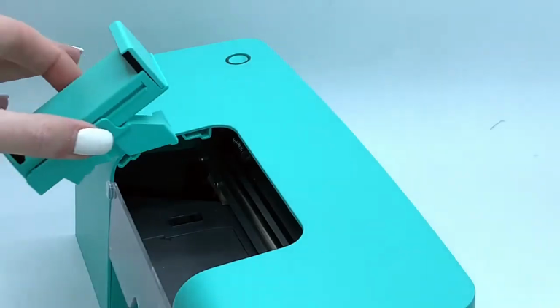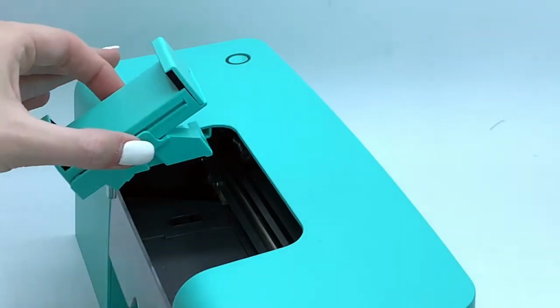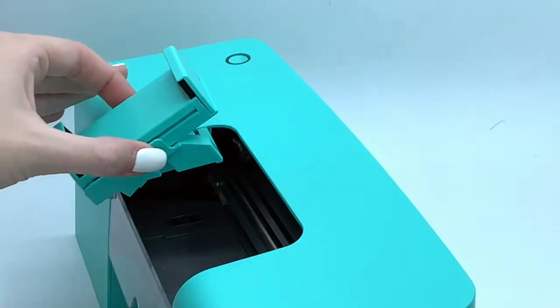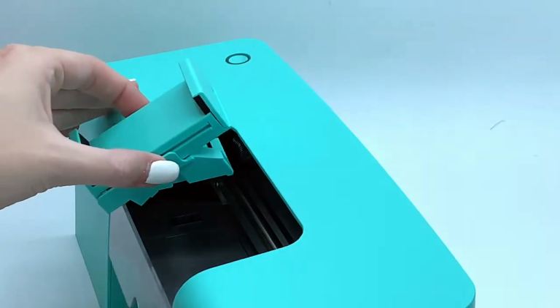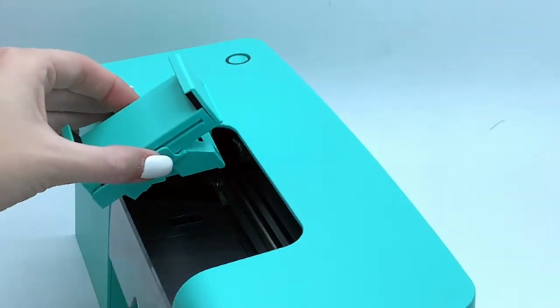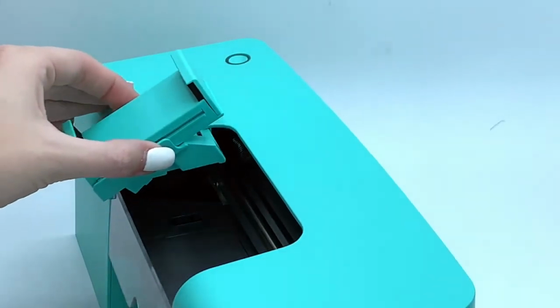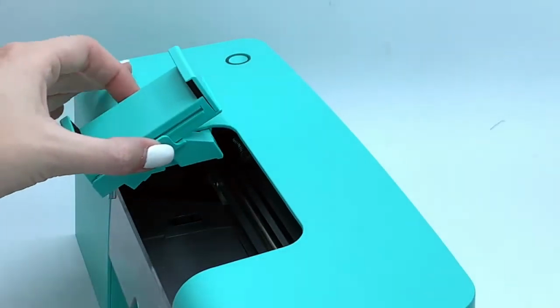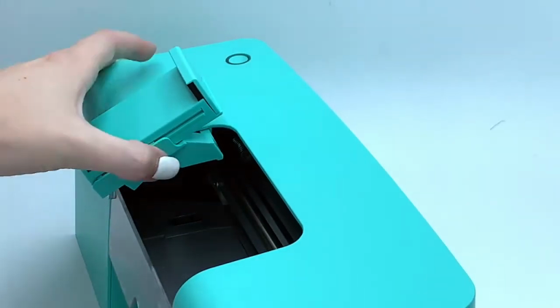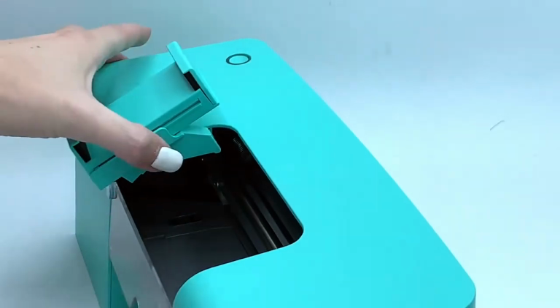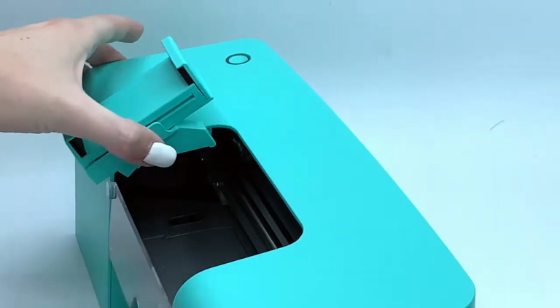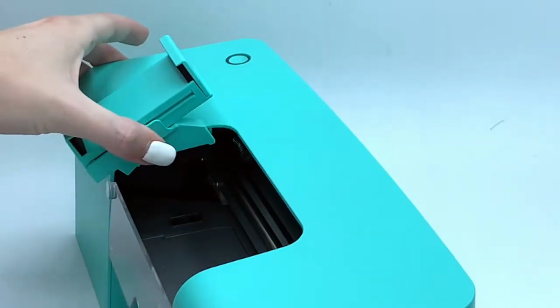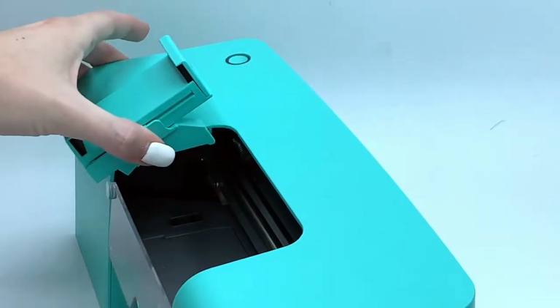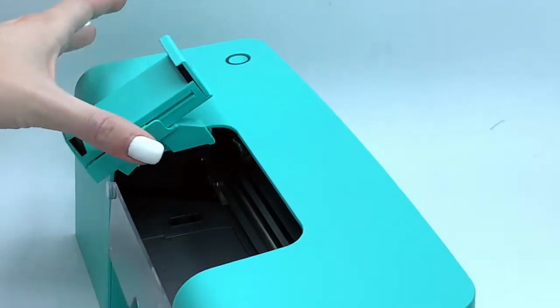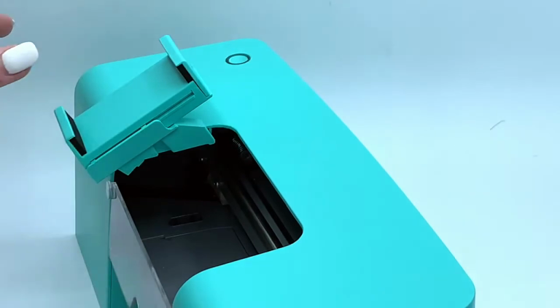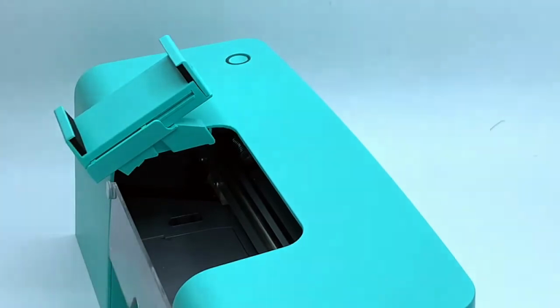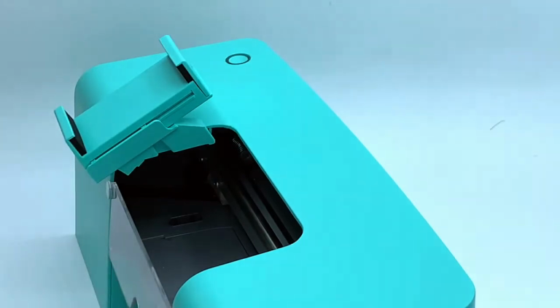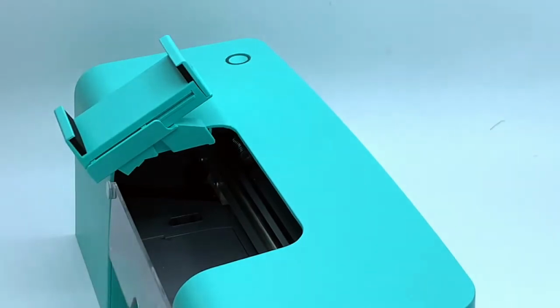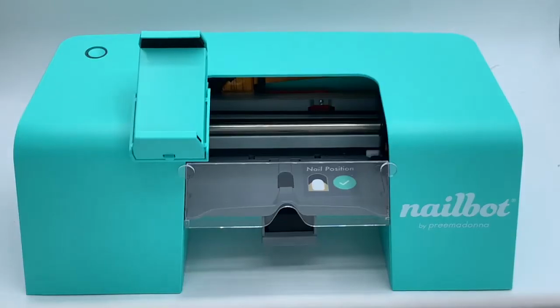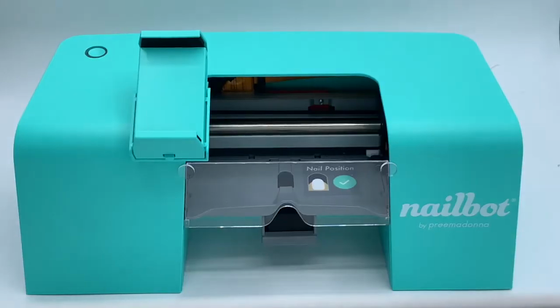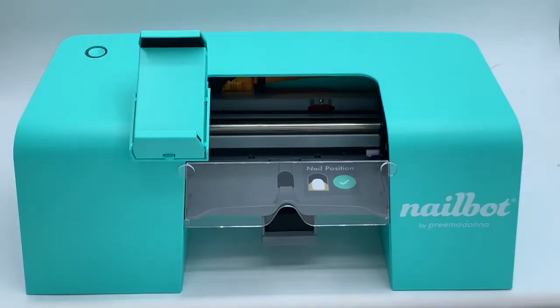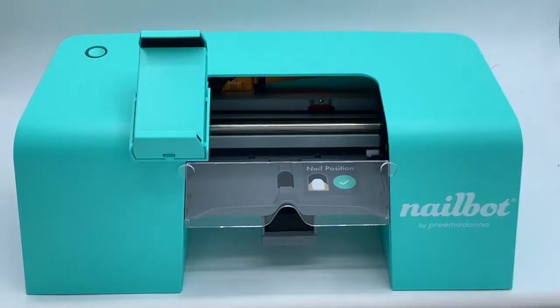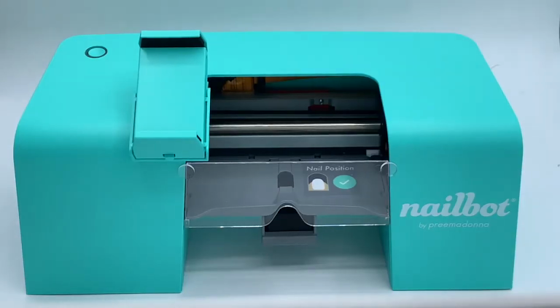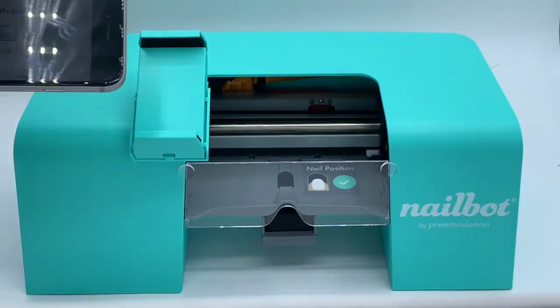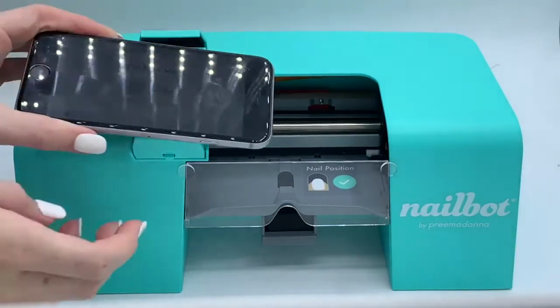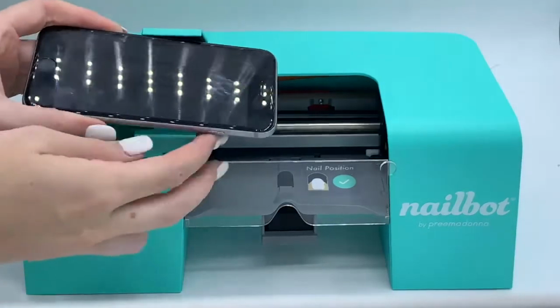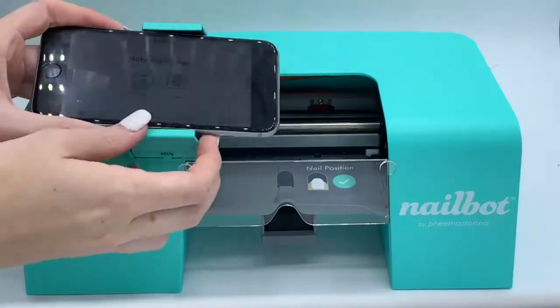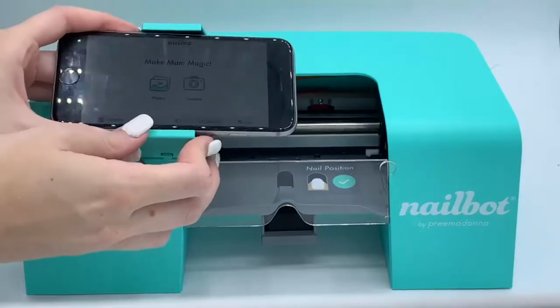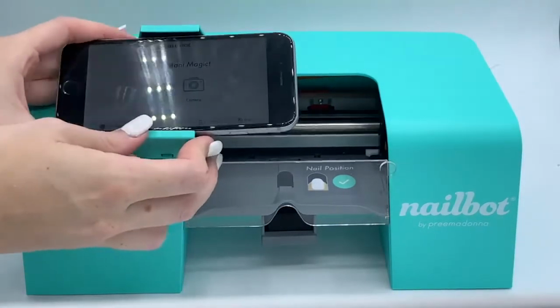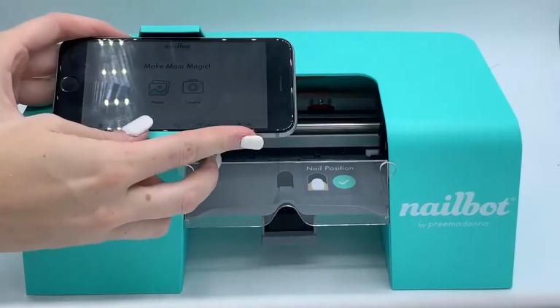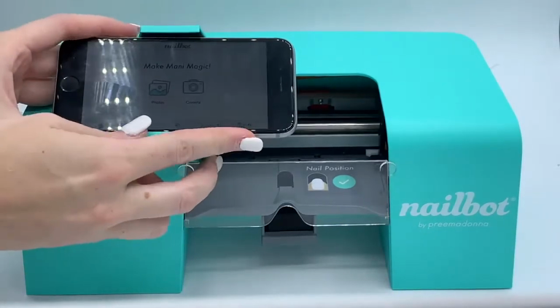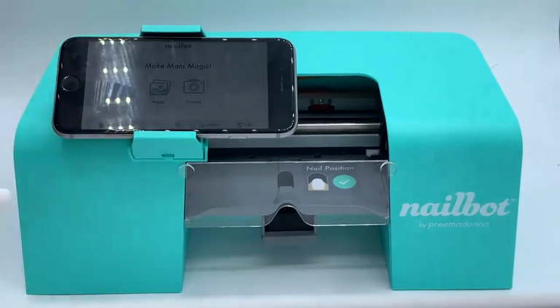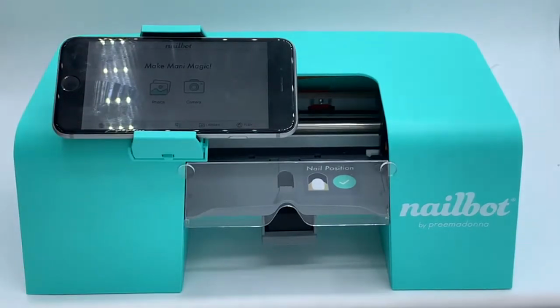Align the phone cradle's legs with the slots on the nail bot and slide it into the bot. Gently place your phone into the cradle.